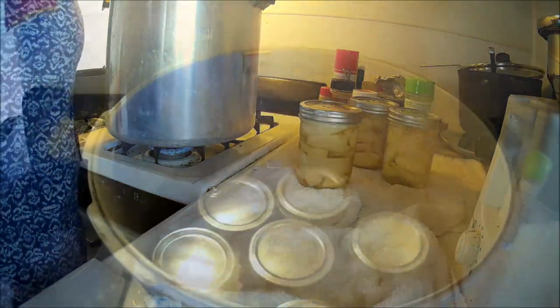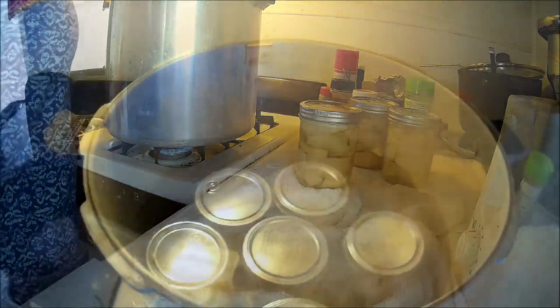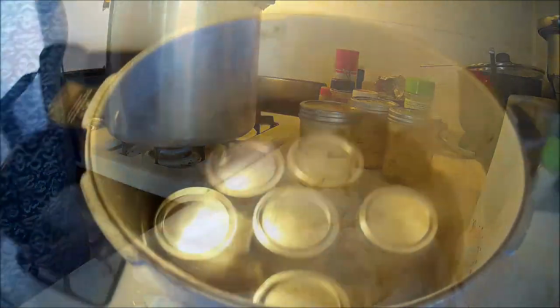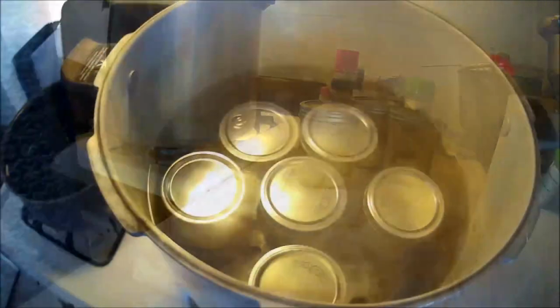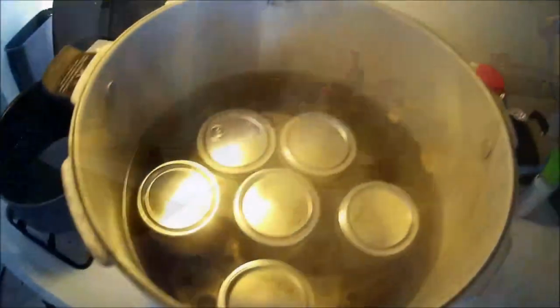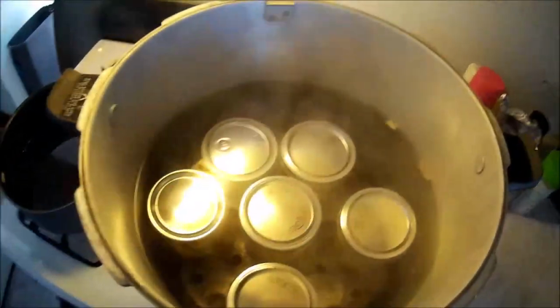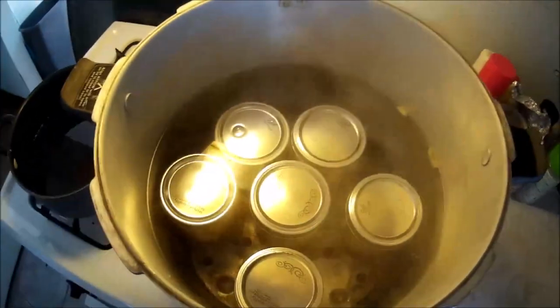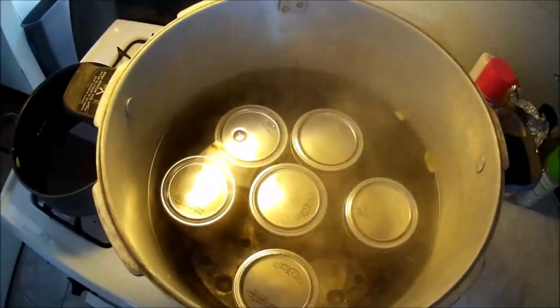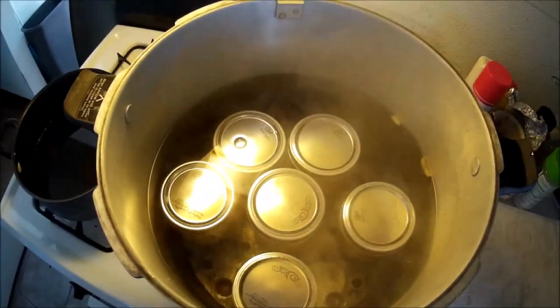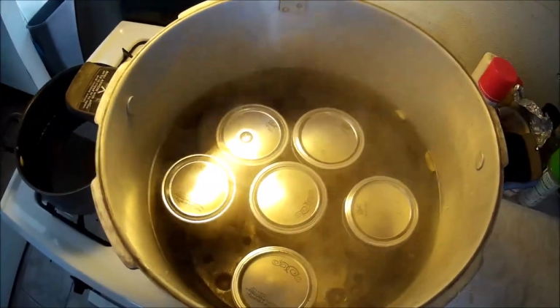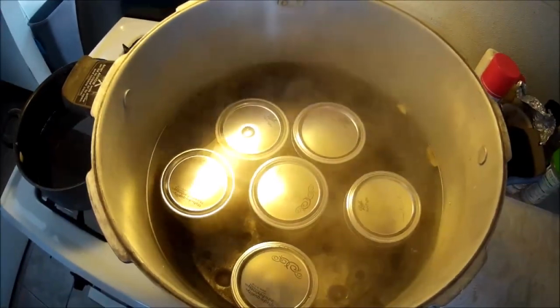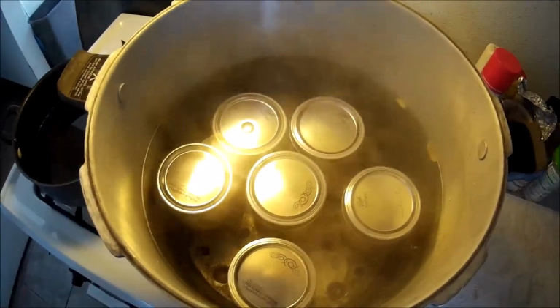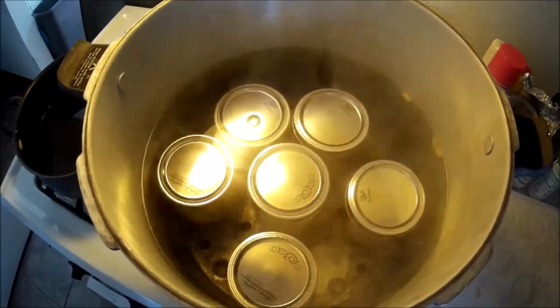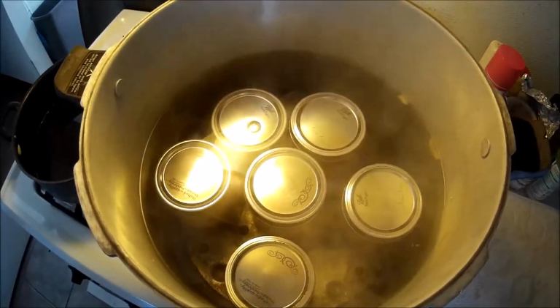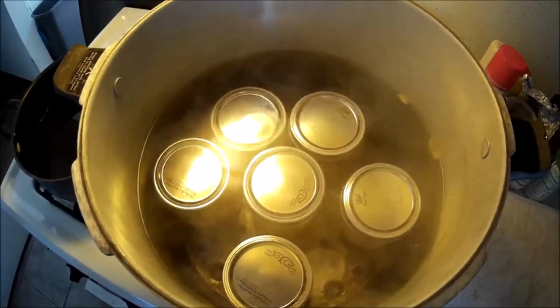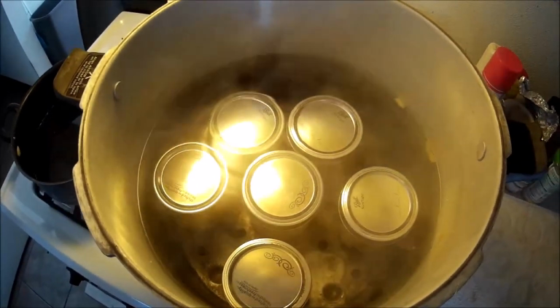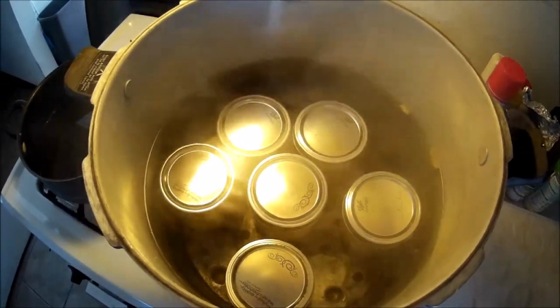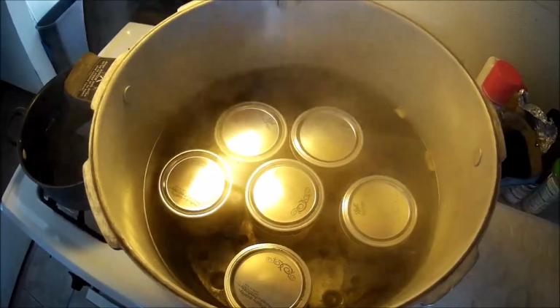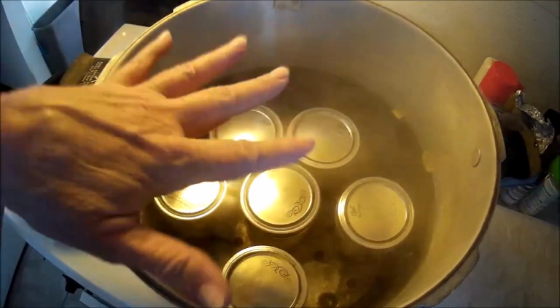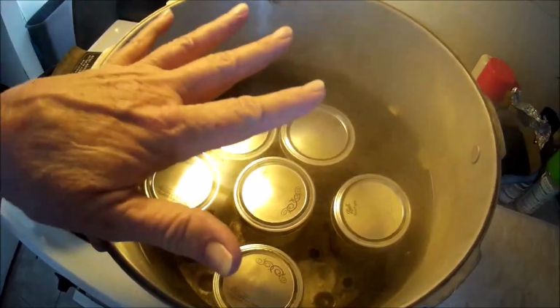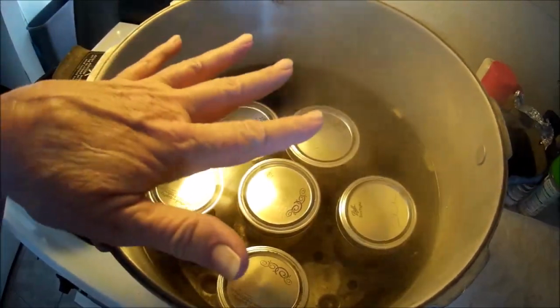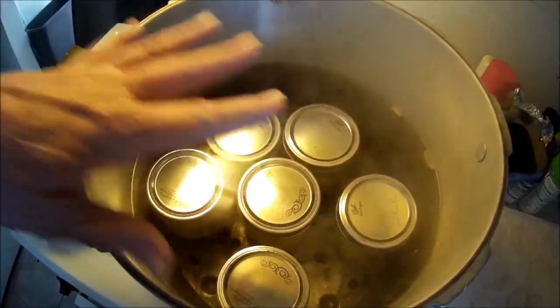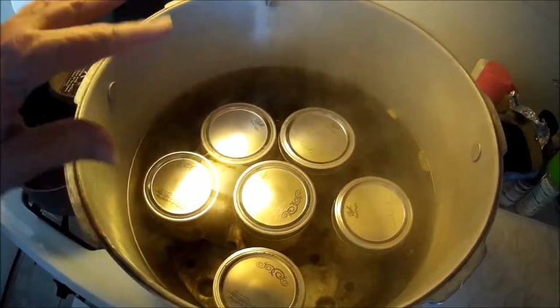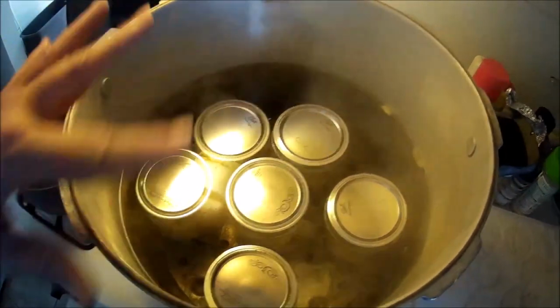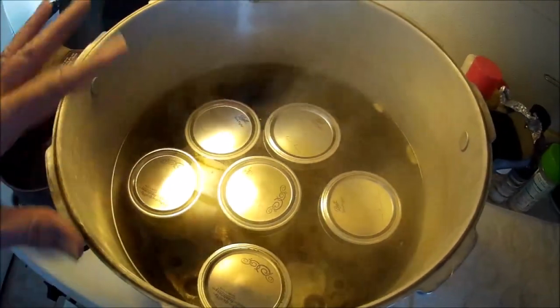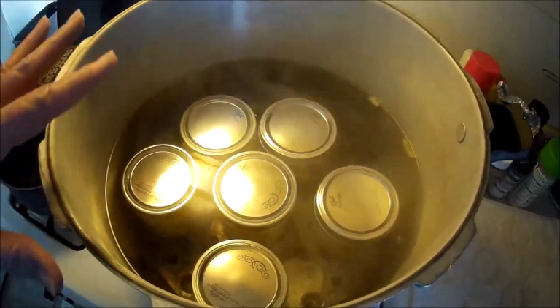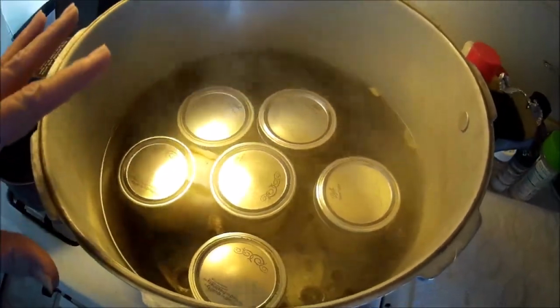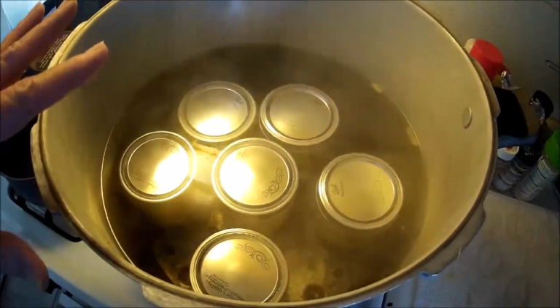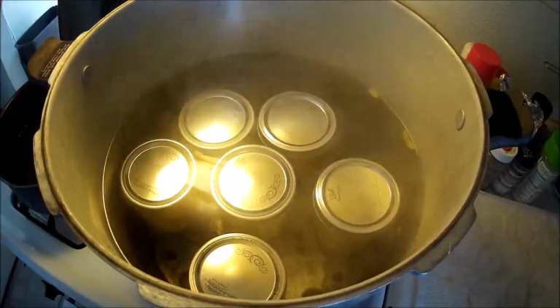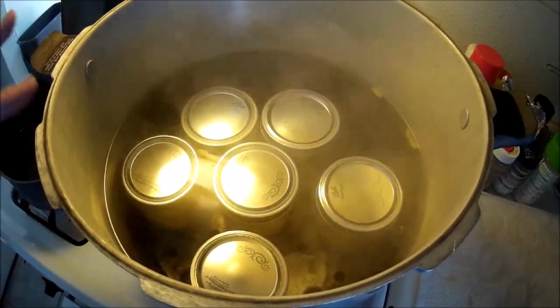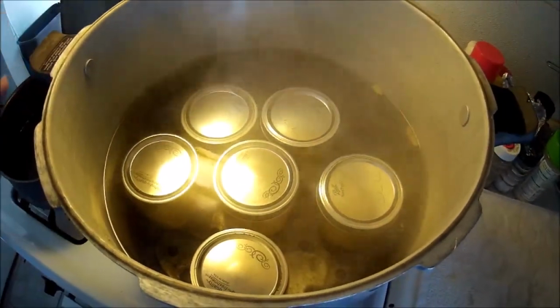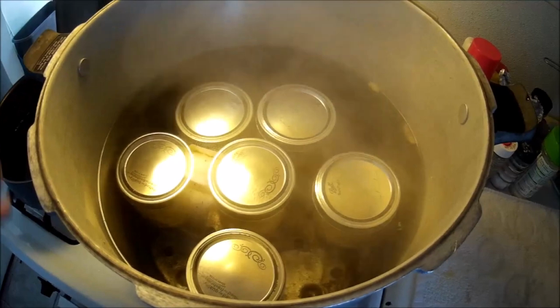I've got them in there, and I'll put a lid on it and let it water bath for 20 minutes.